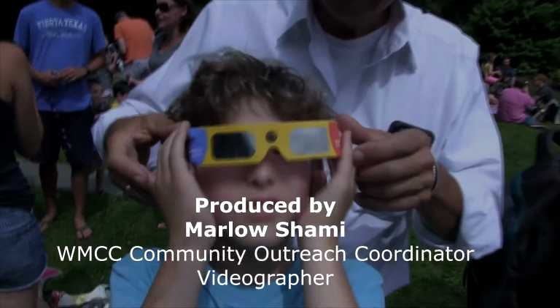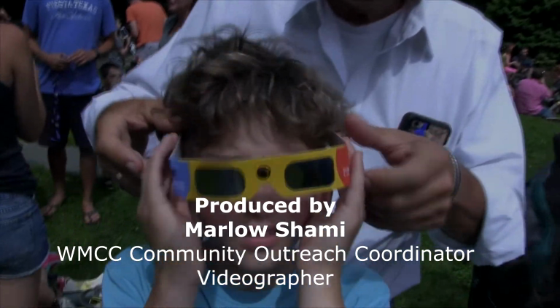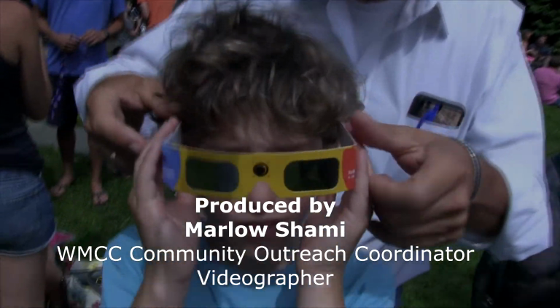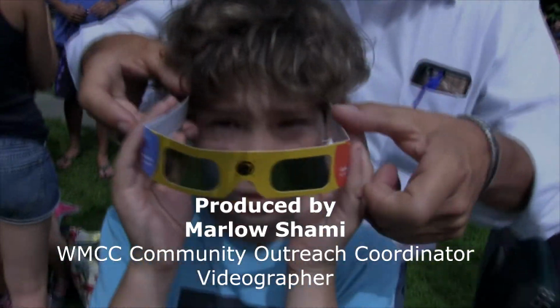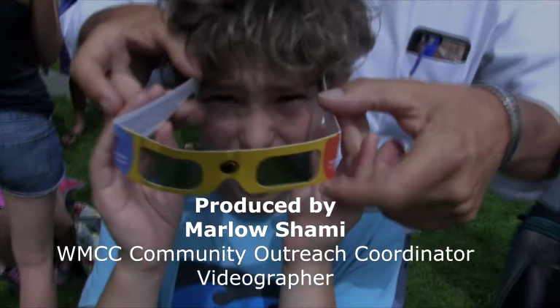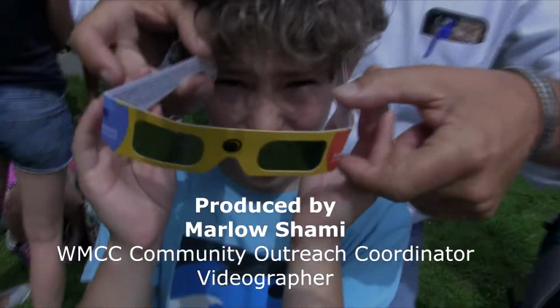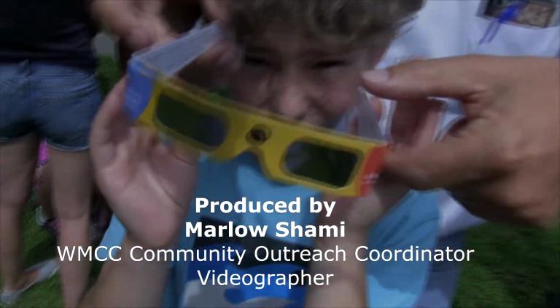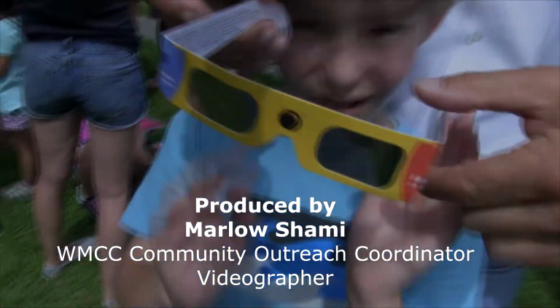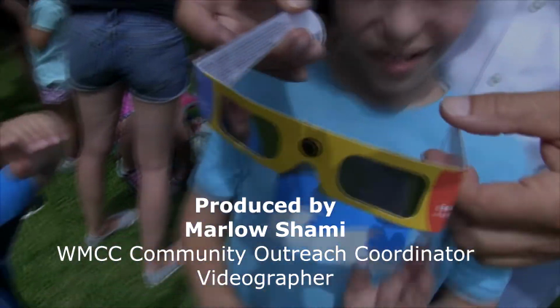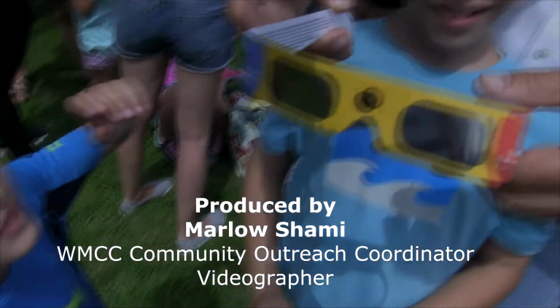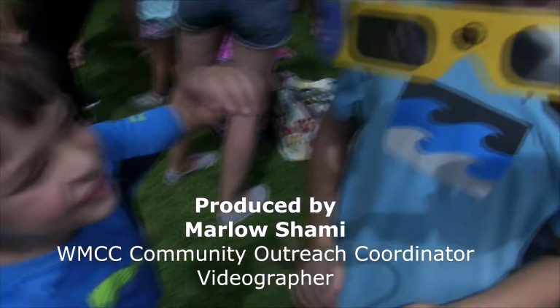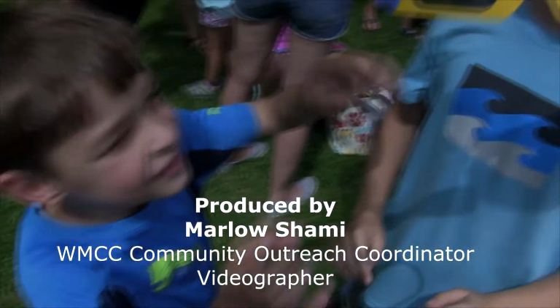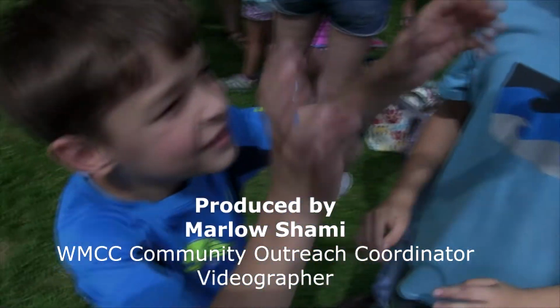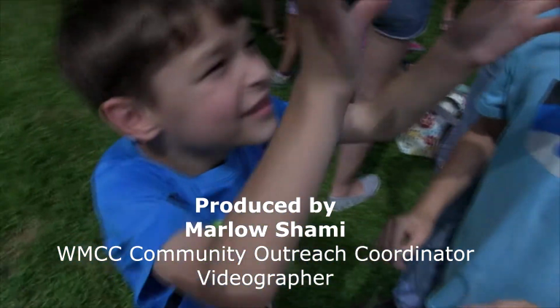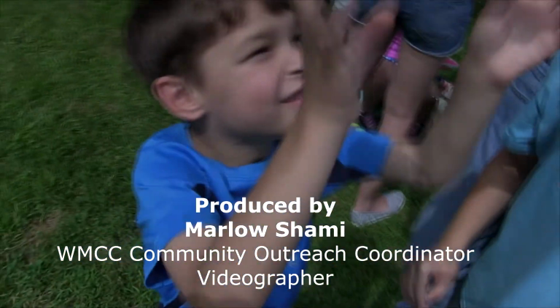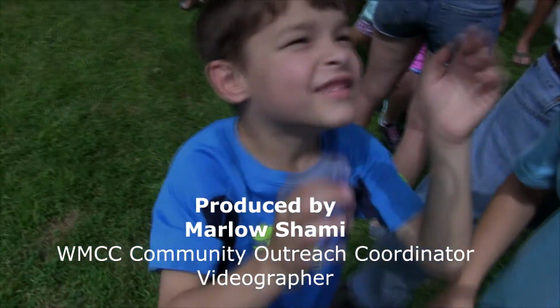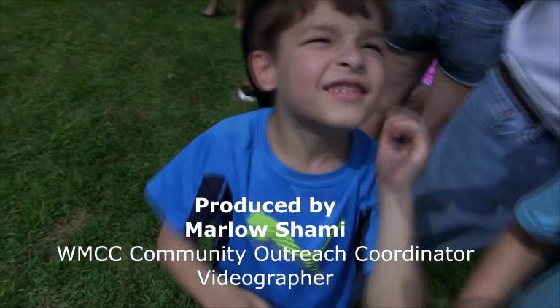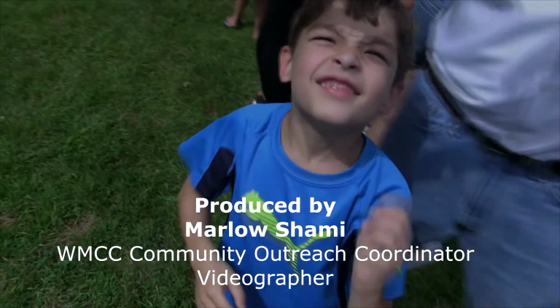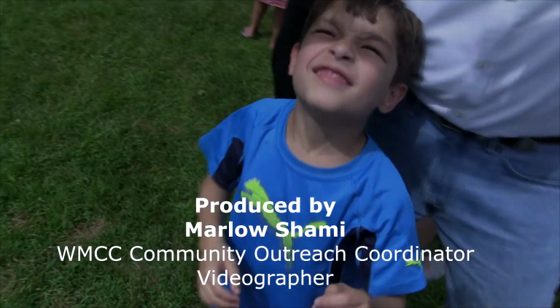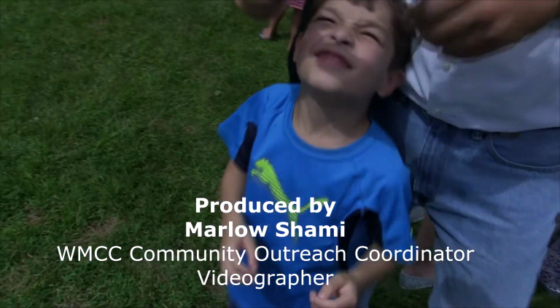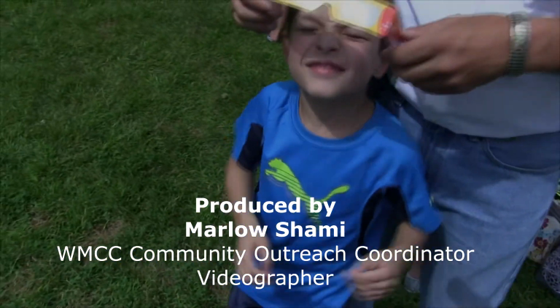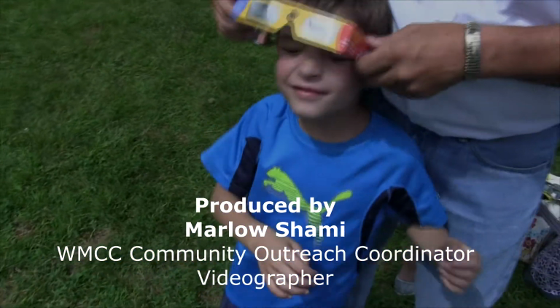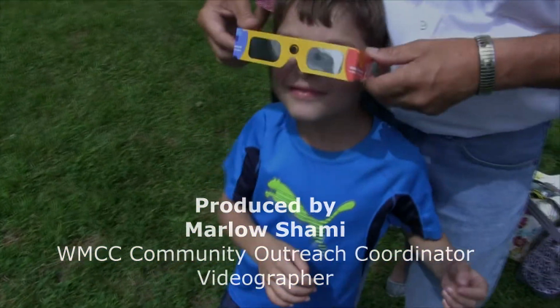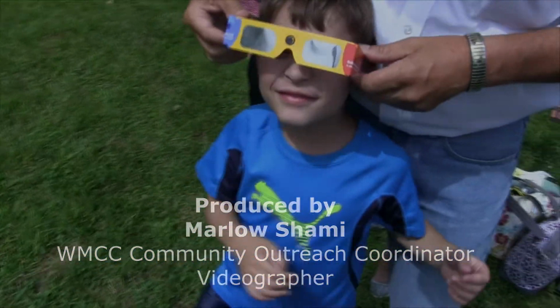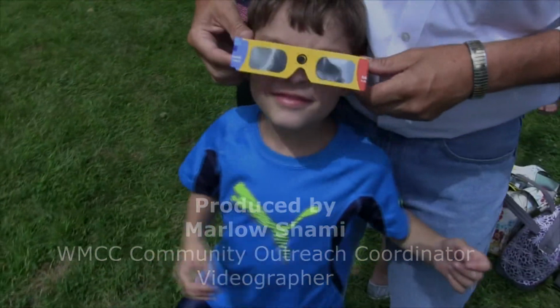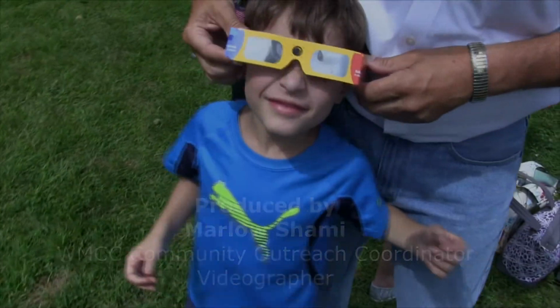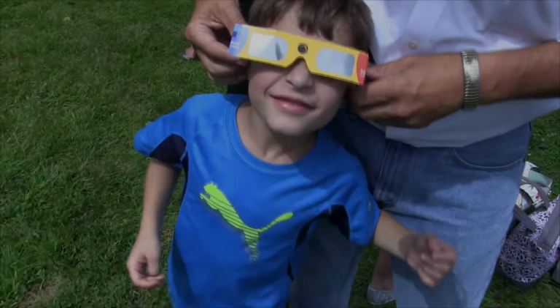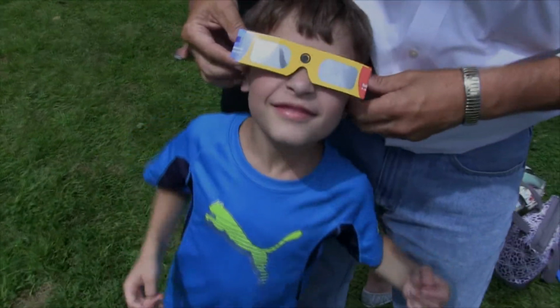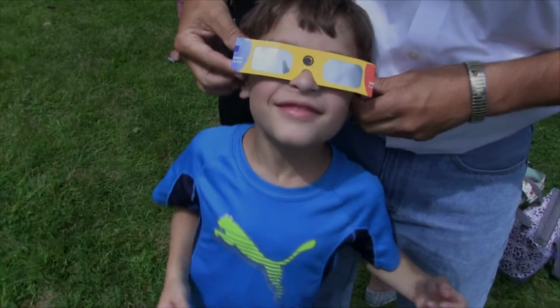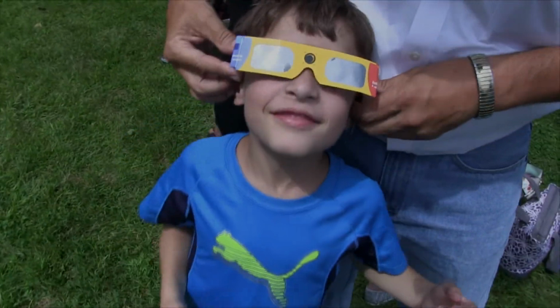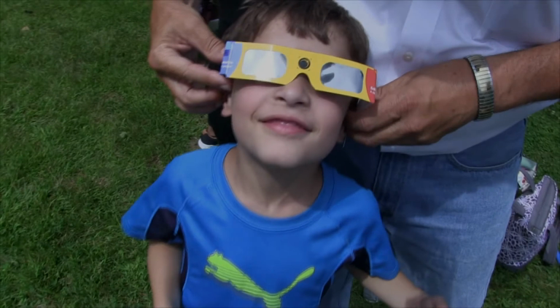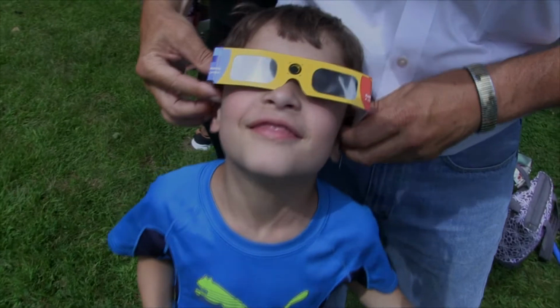Alright, Blakey. Blakey, what are the sun? Now look up. See the sun?